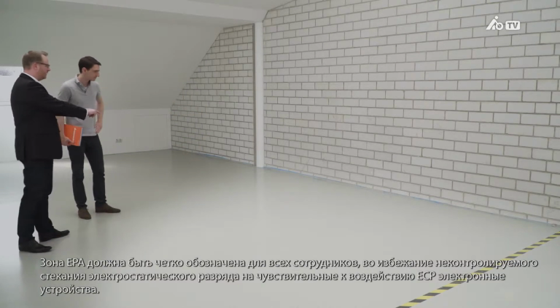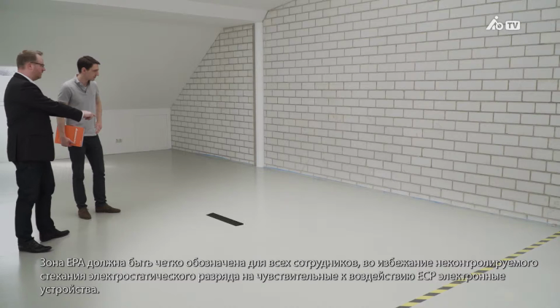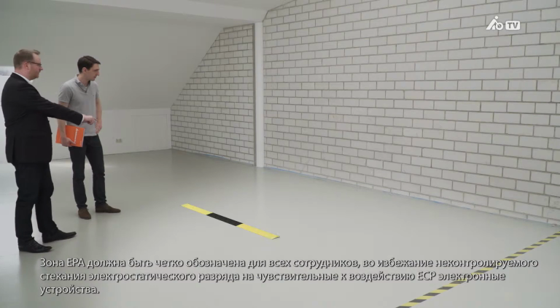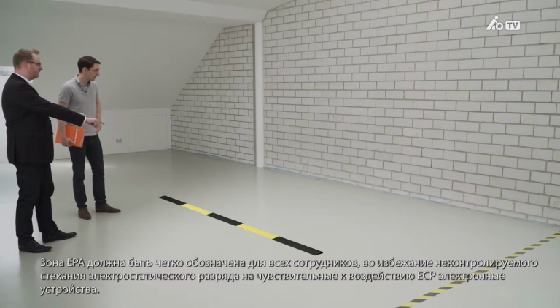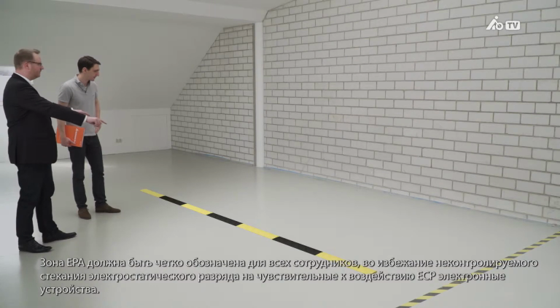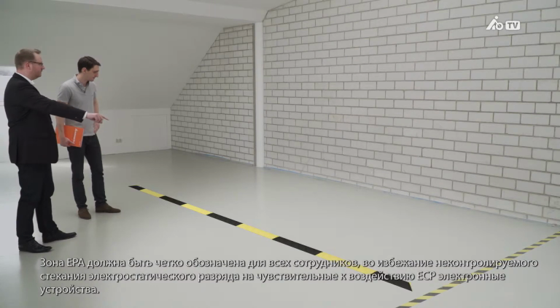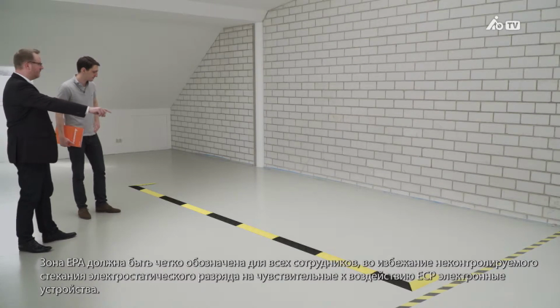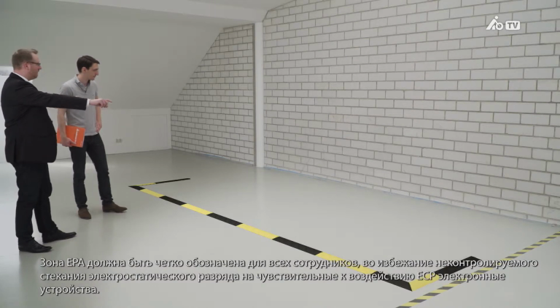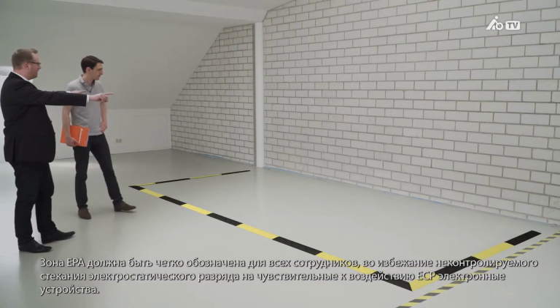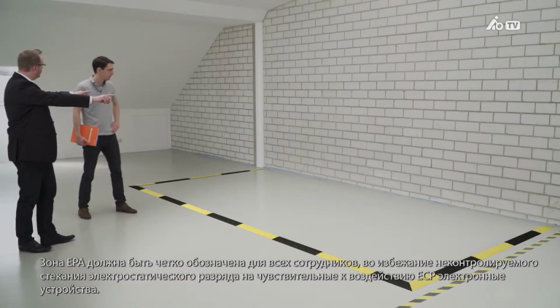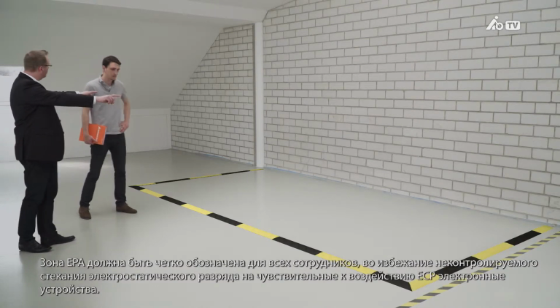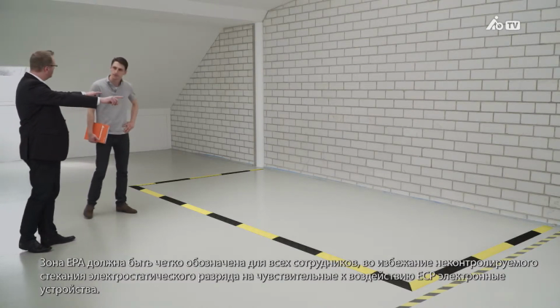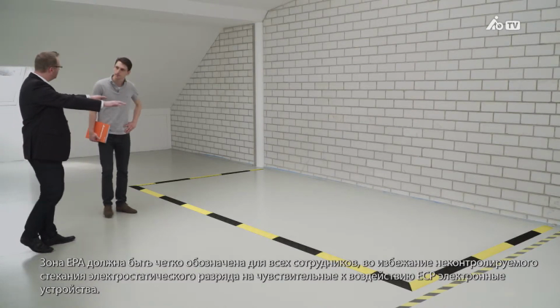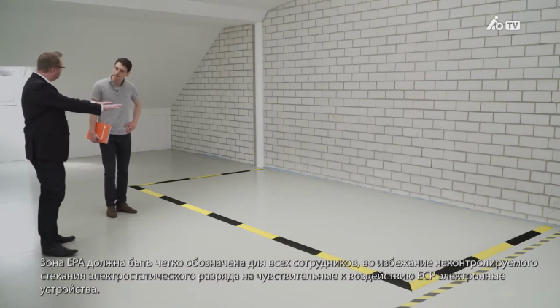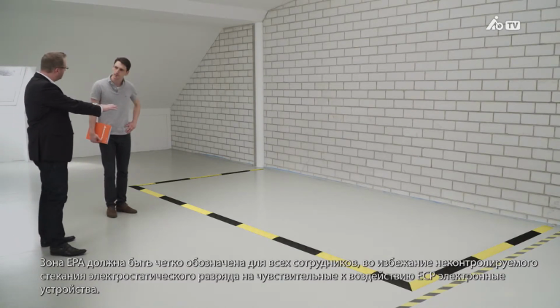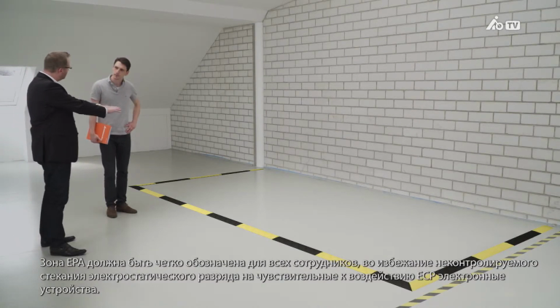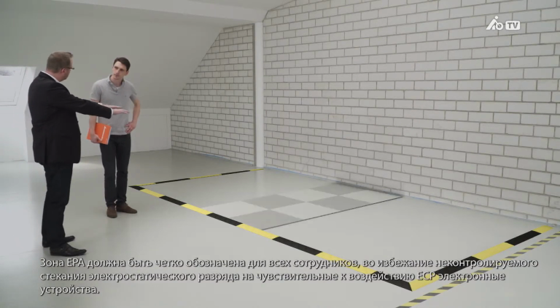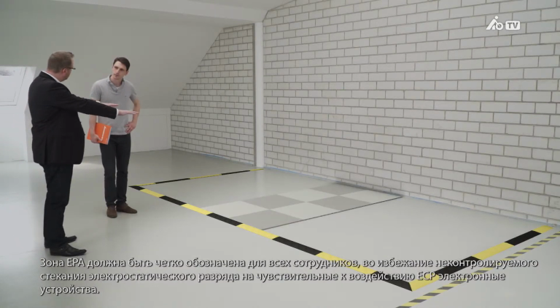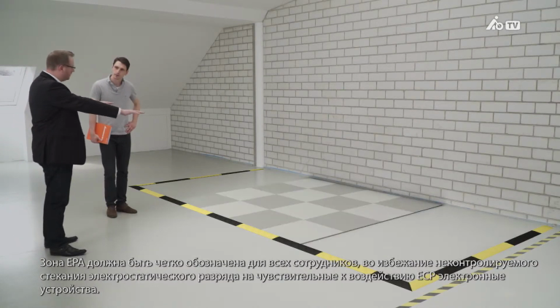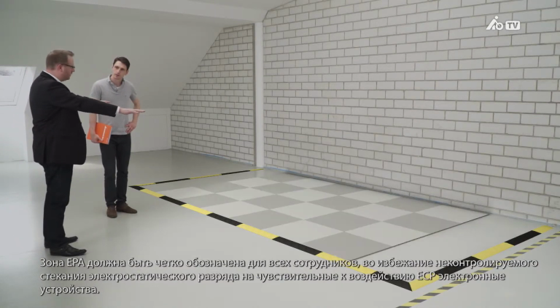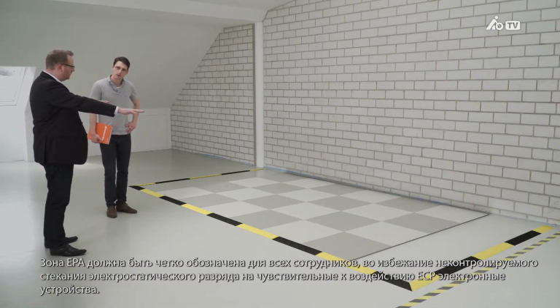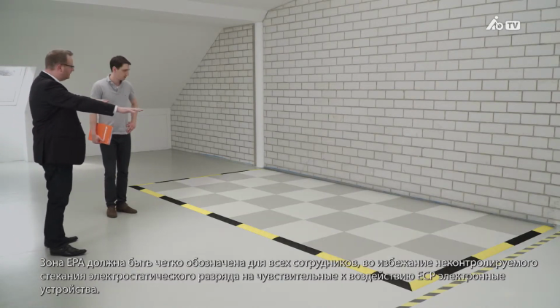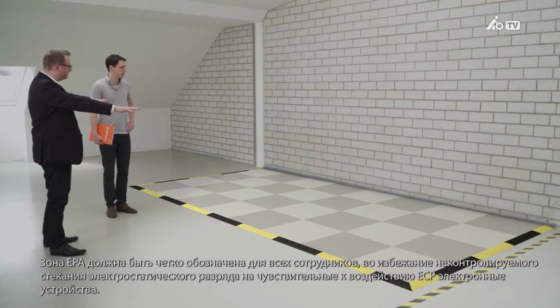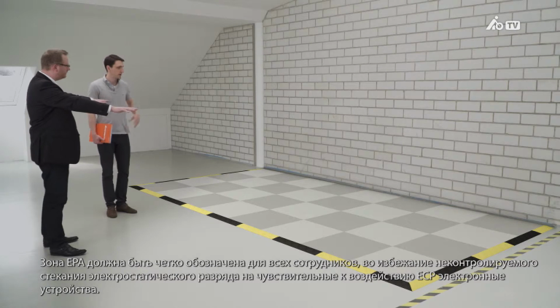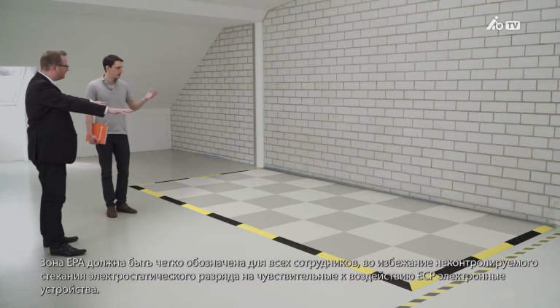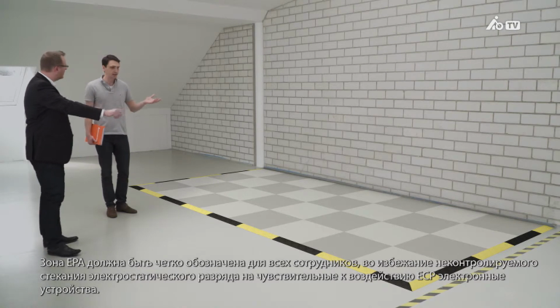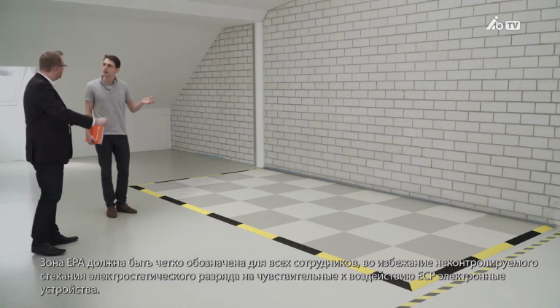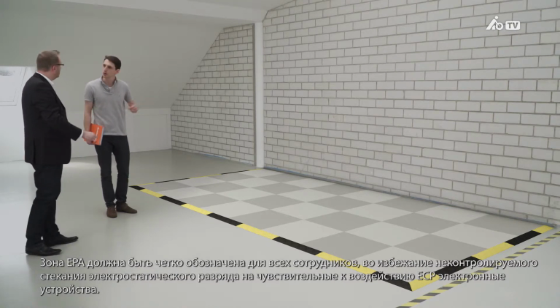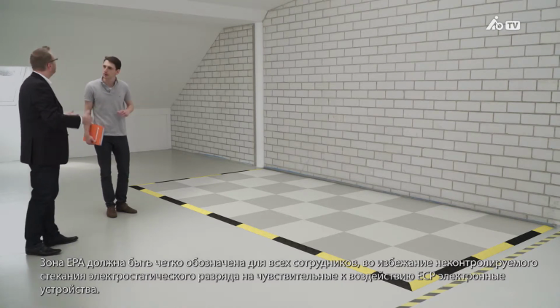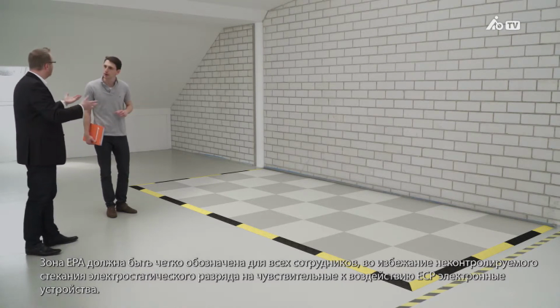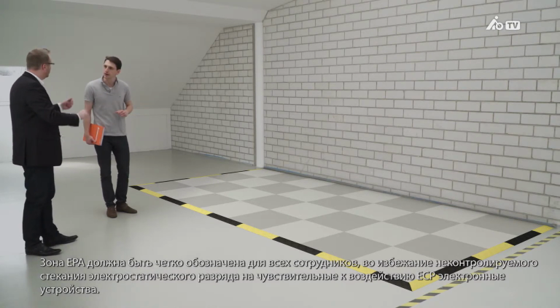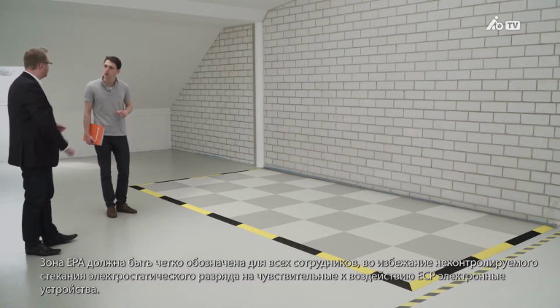The EPA must be identified as such for all employees, so they do not inadvertently trigger ESD events on sensitive devices.